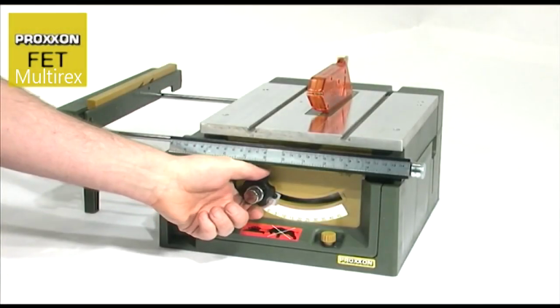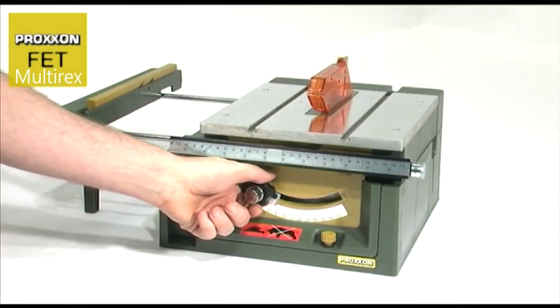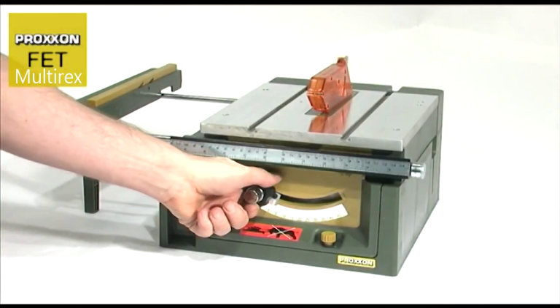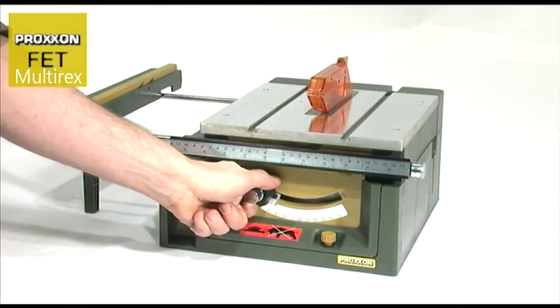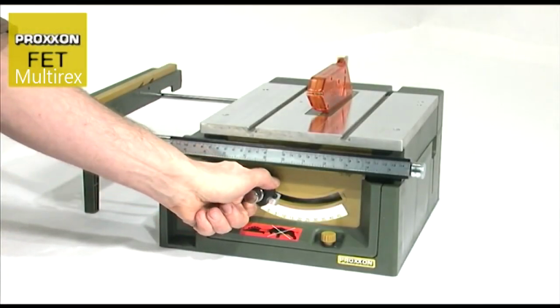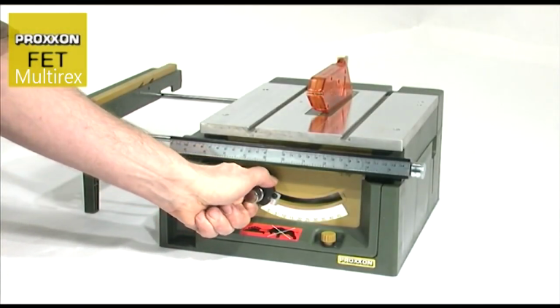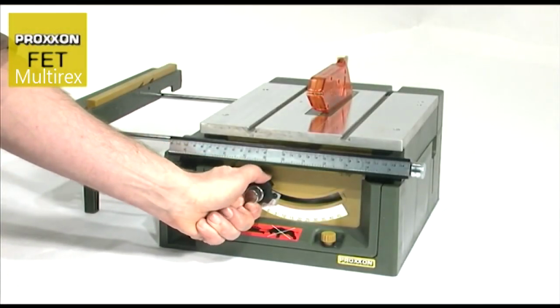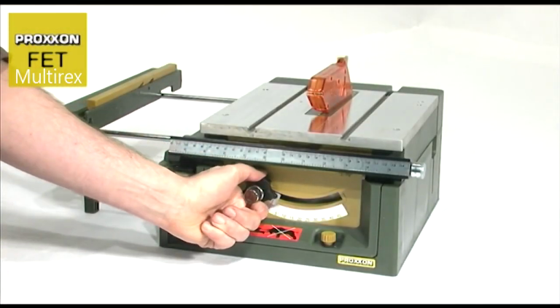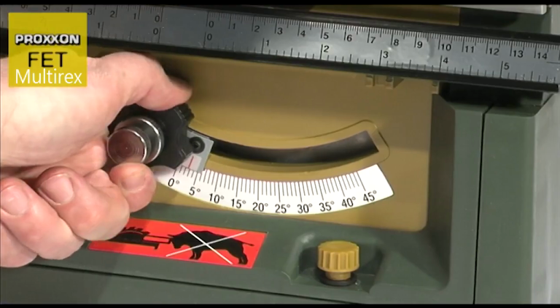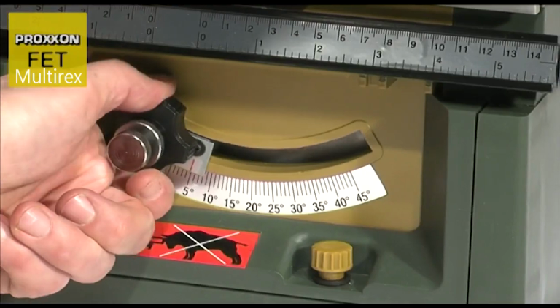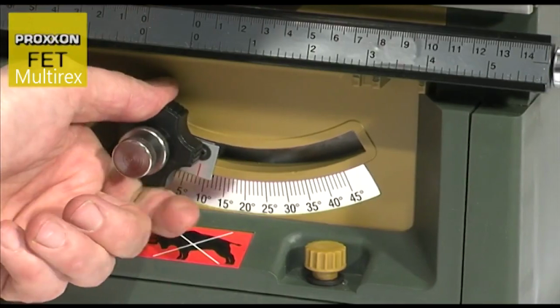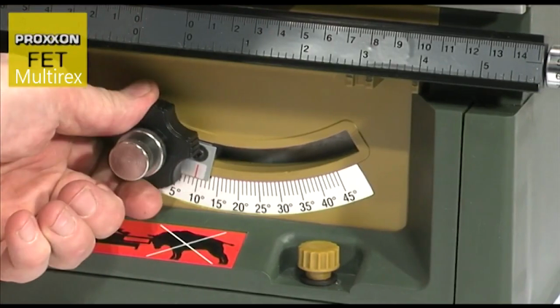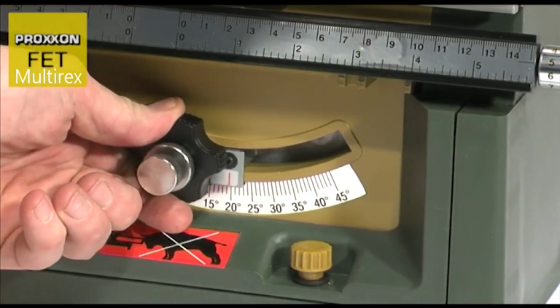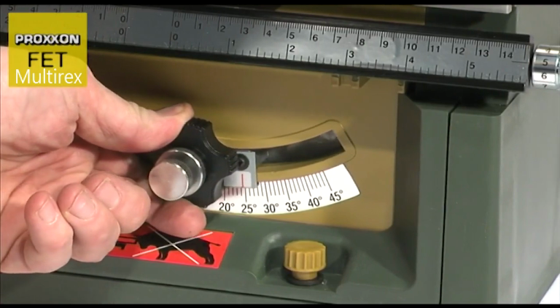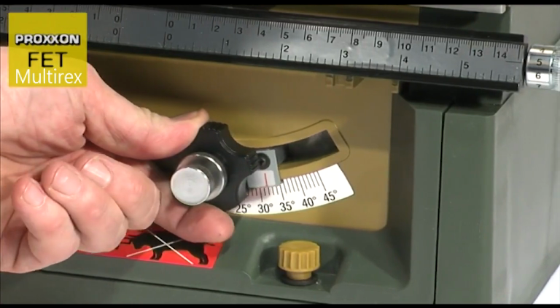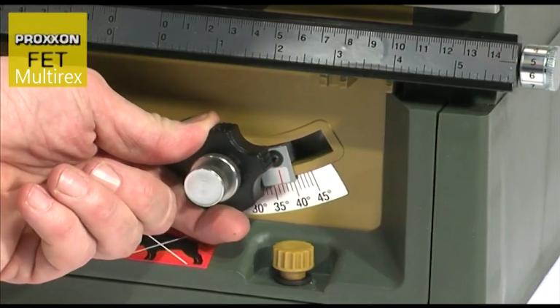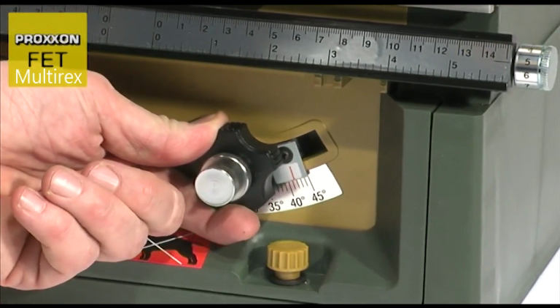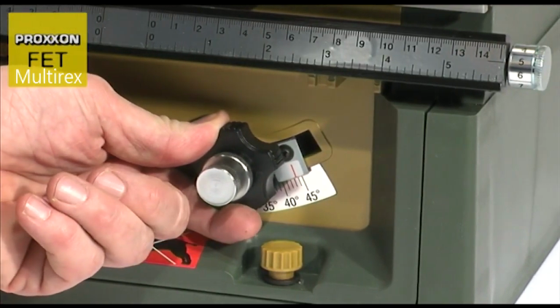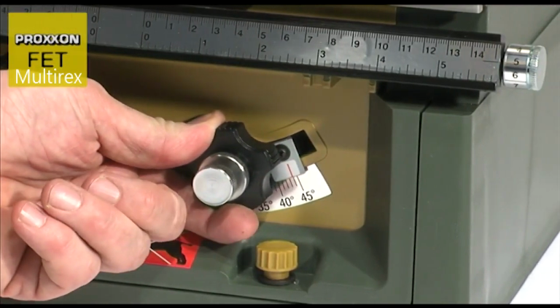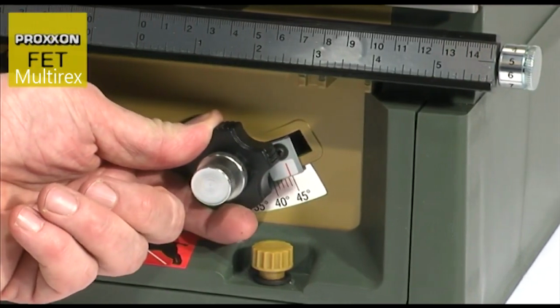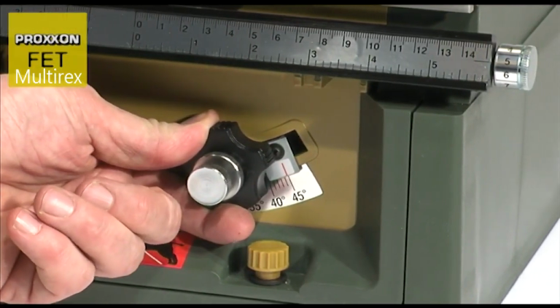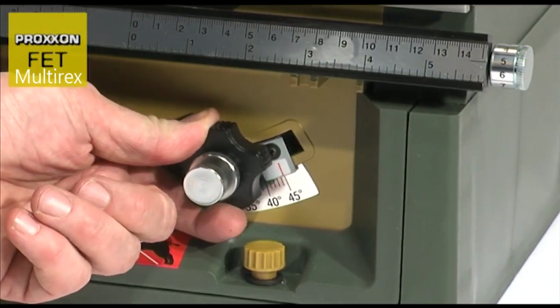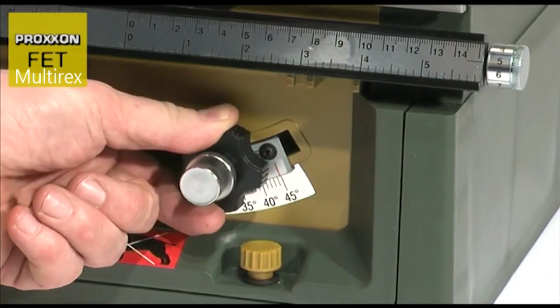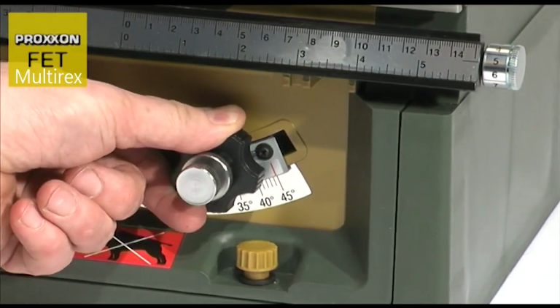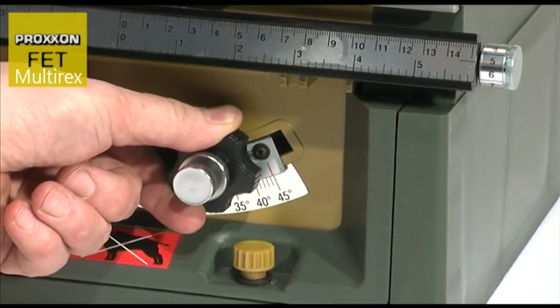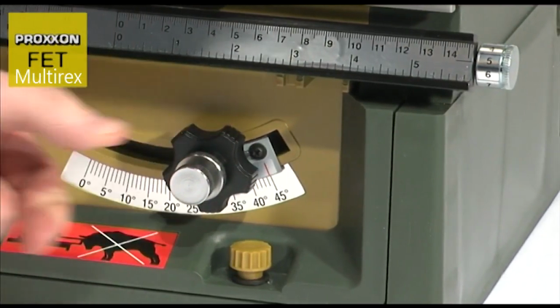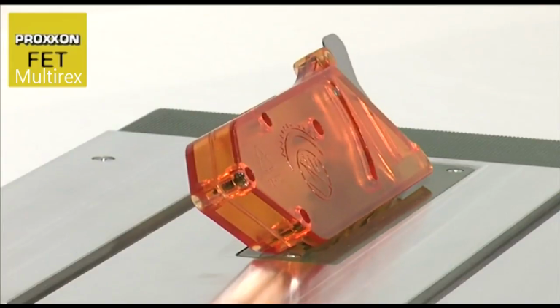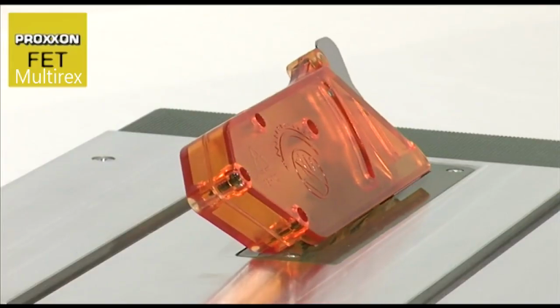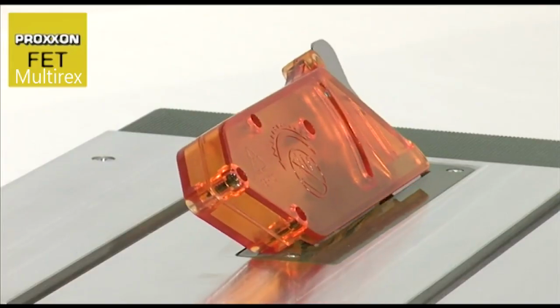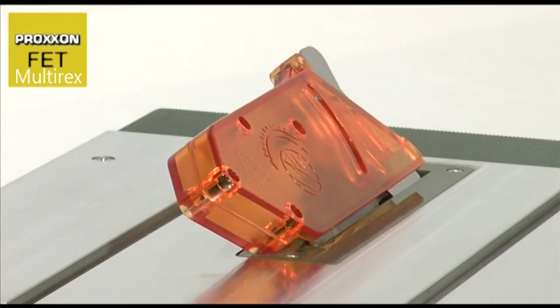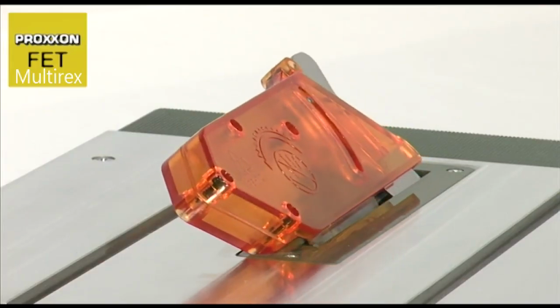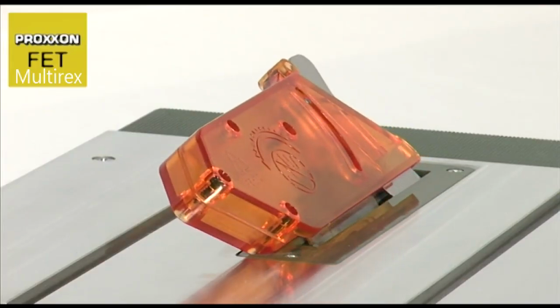When adjusted in conjunction with the saw blade inclination, the mitre fence even allows cutting of double mitres.